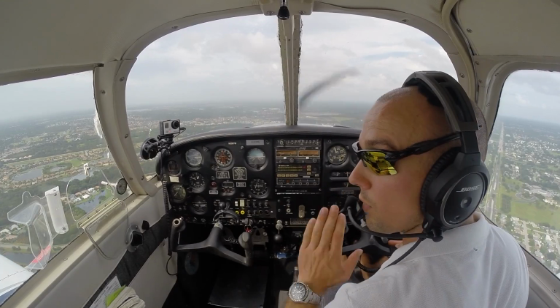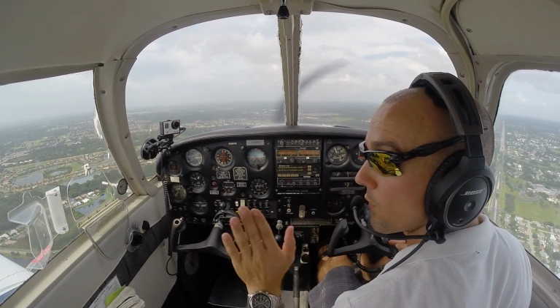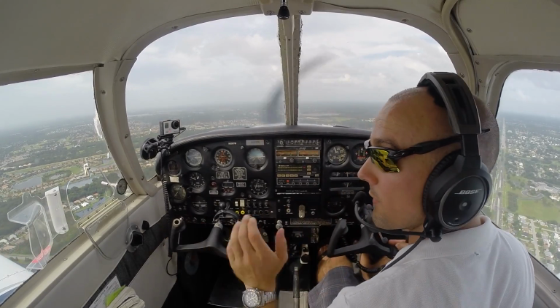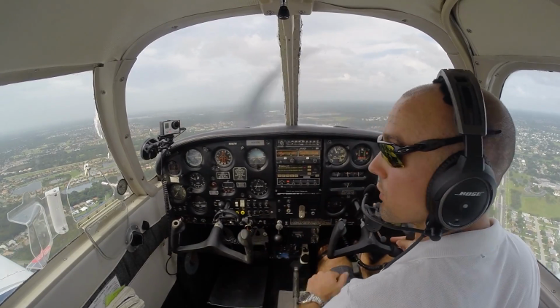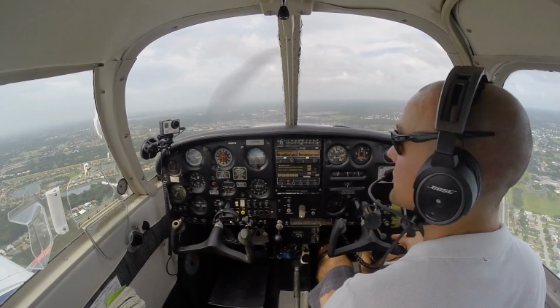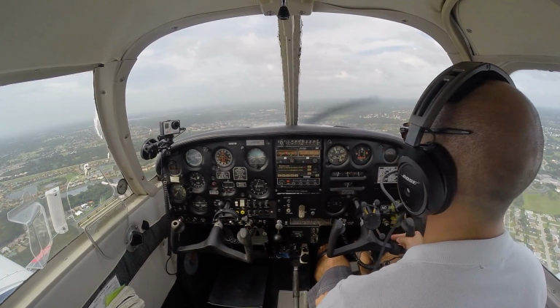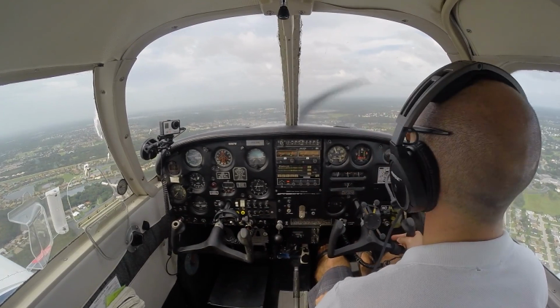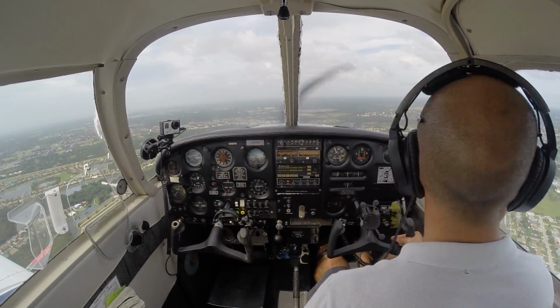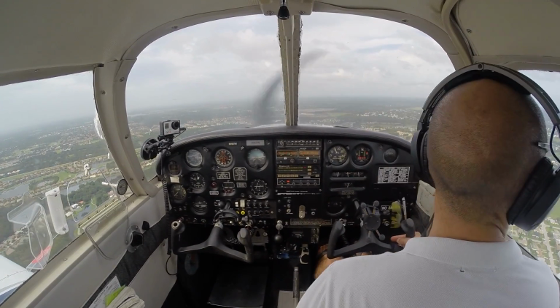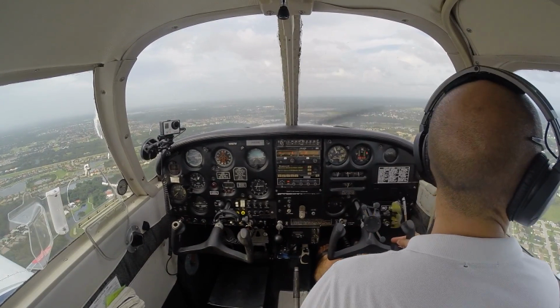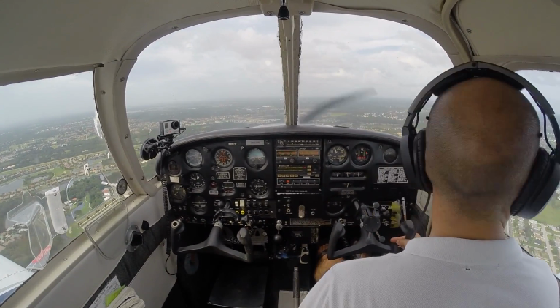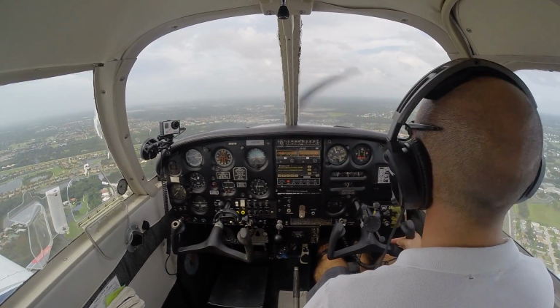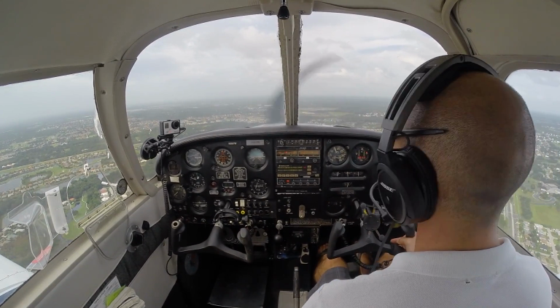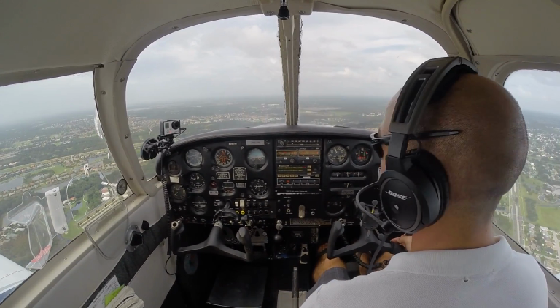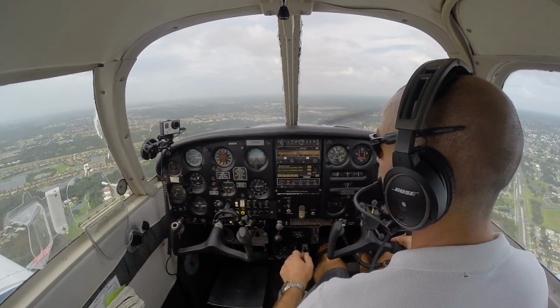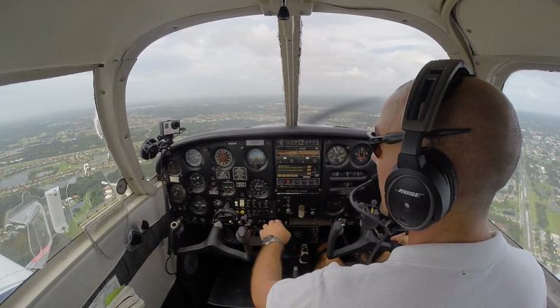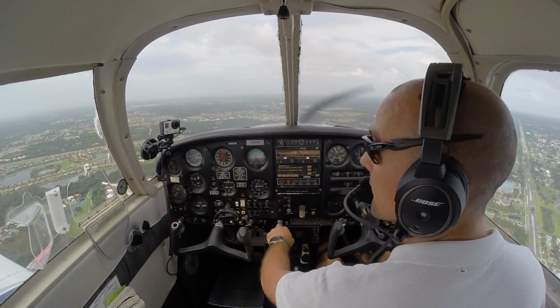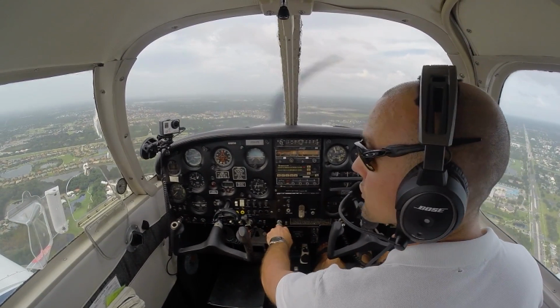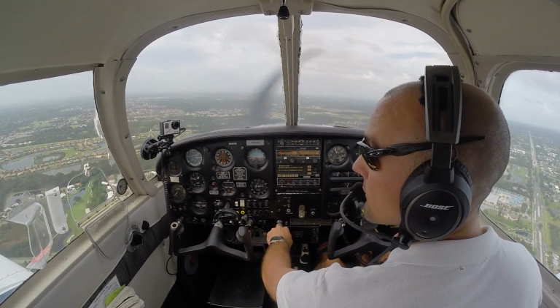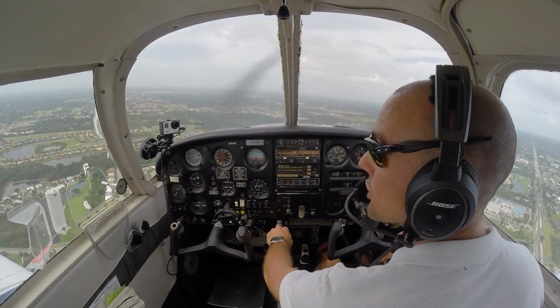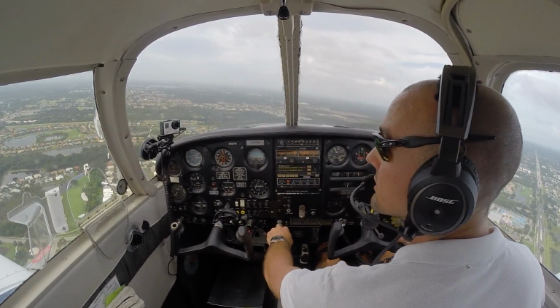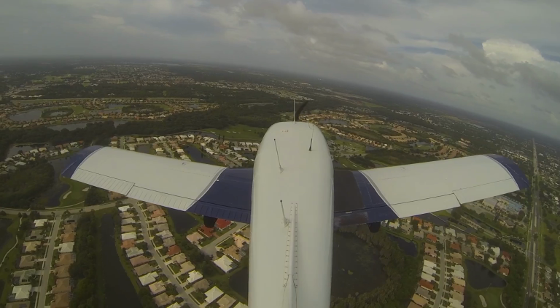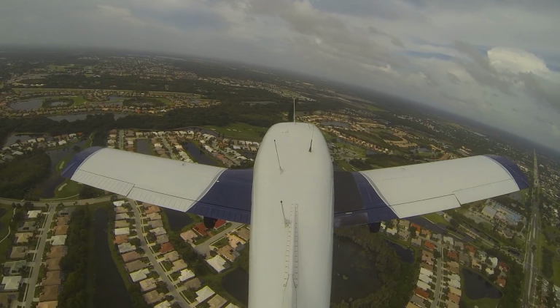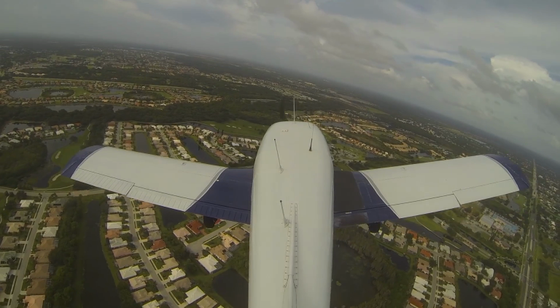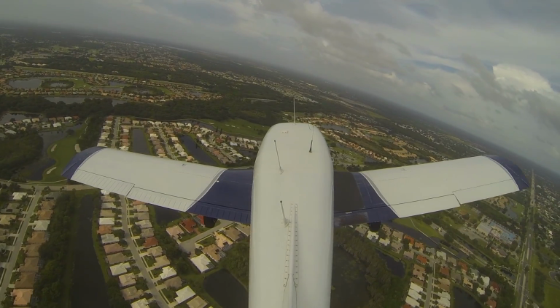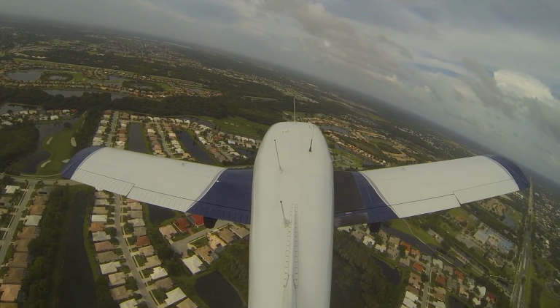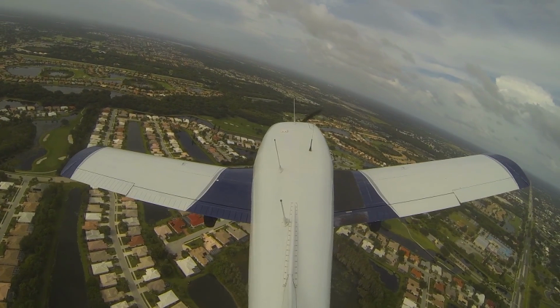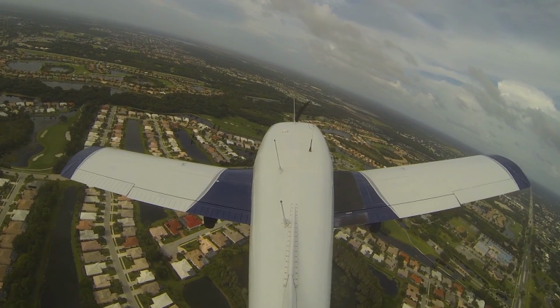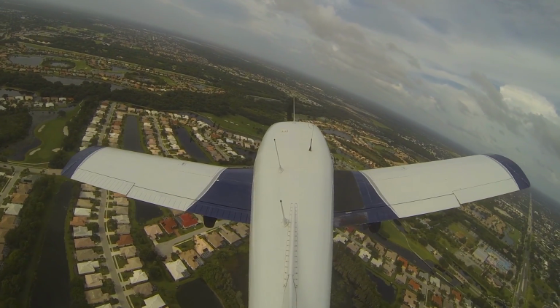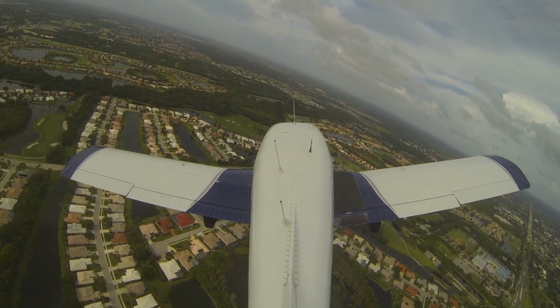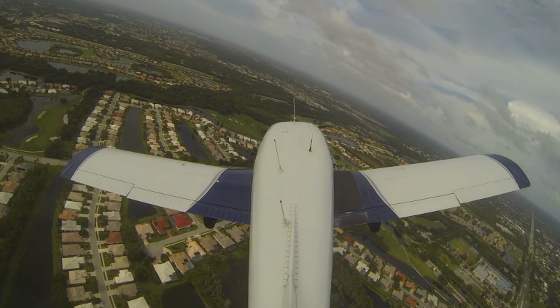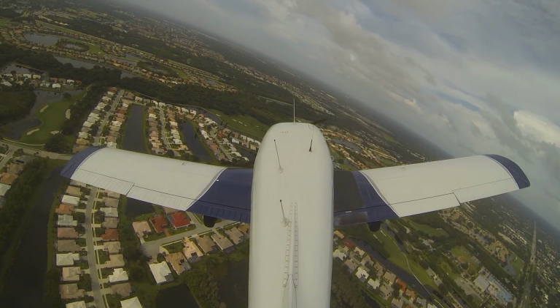We're at 45 degrees, so we can go ahead and turn left base here. Venice traffic, Cherokee 0 some whiskey left base, runway 23, Venice traffic.